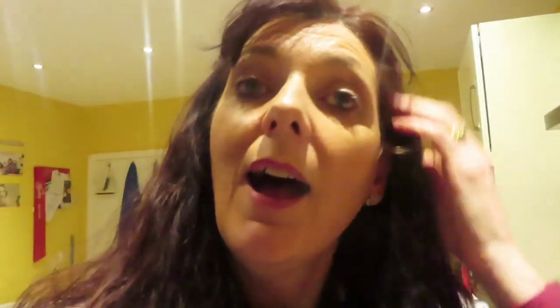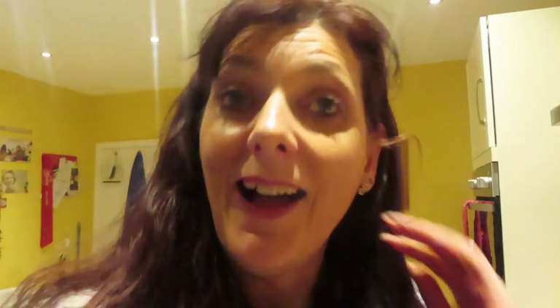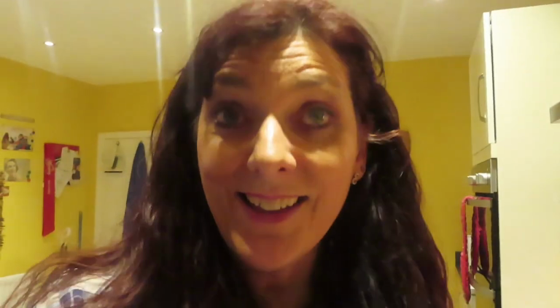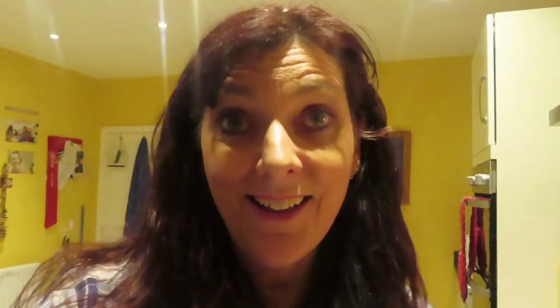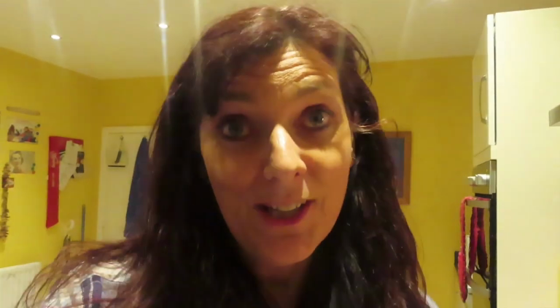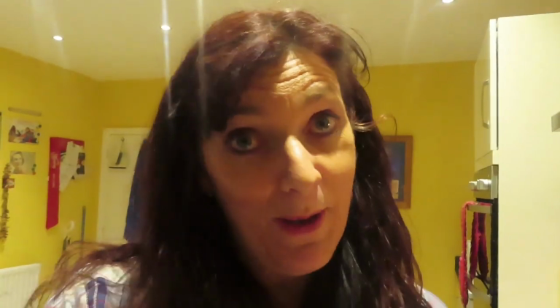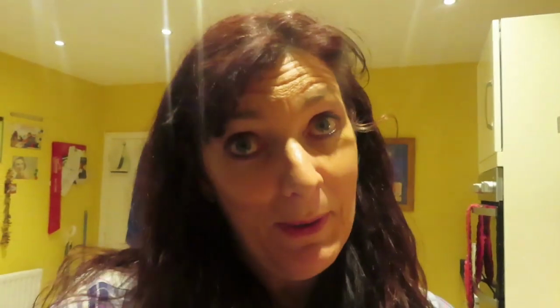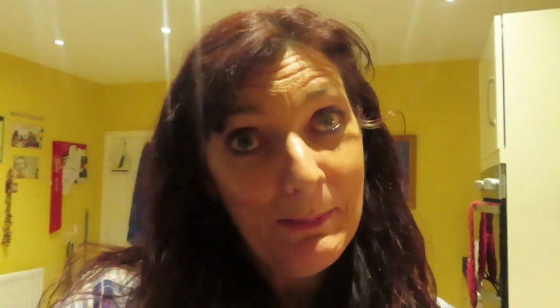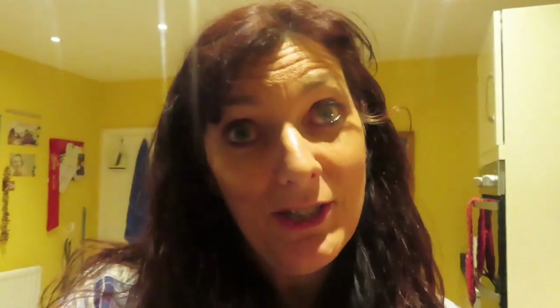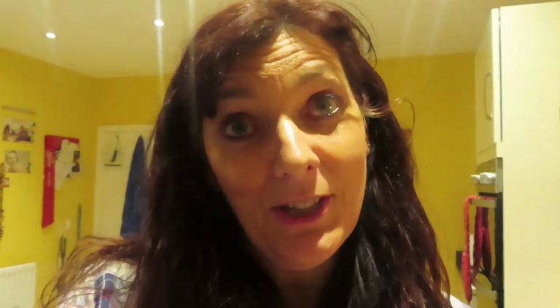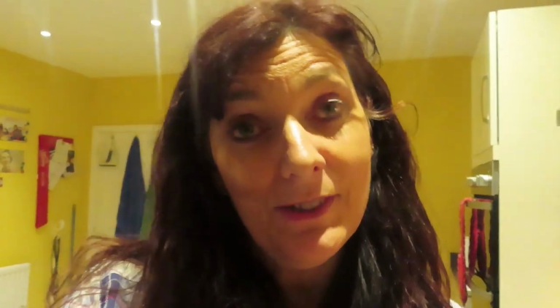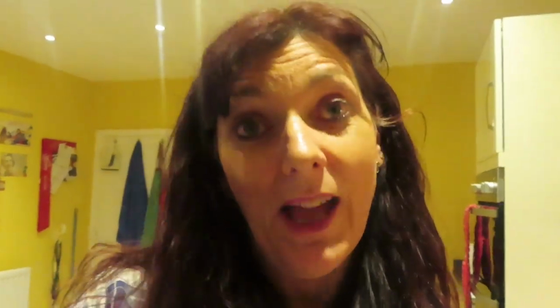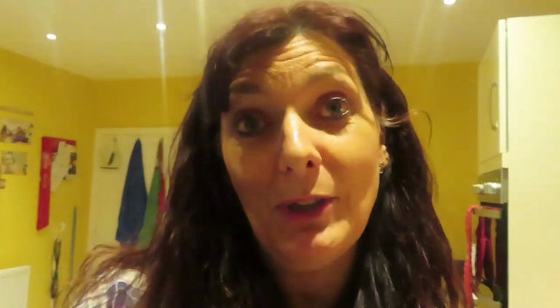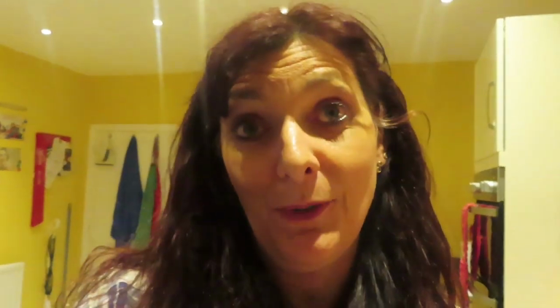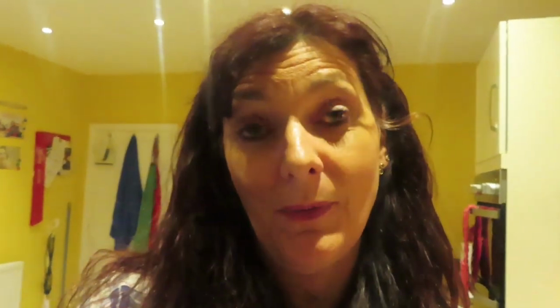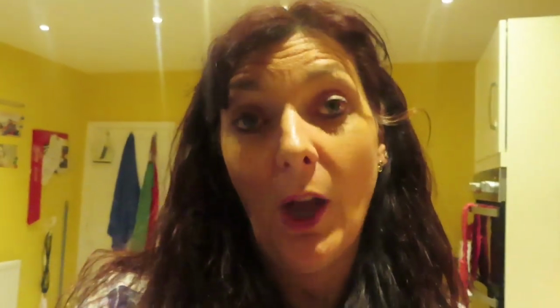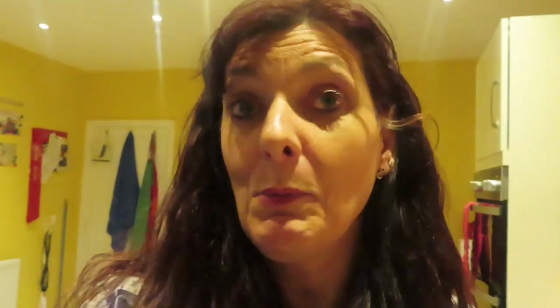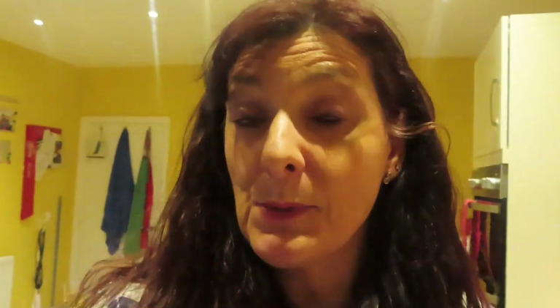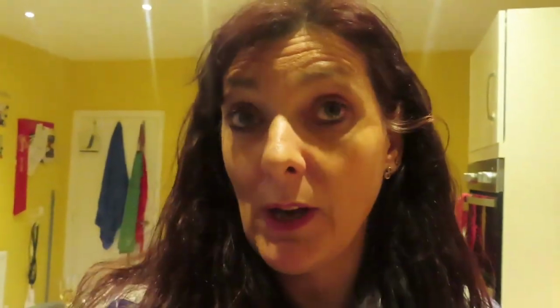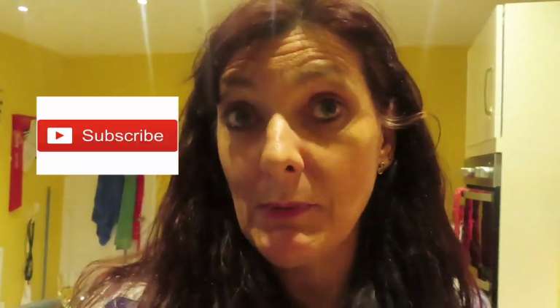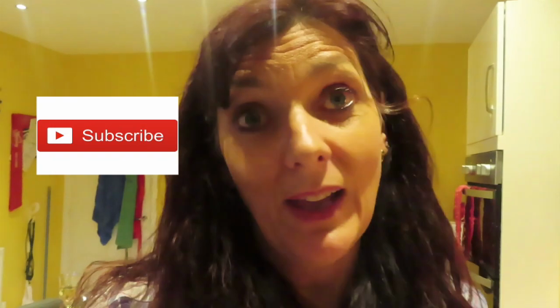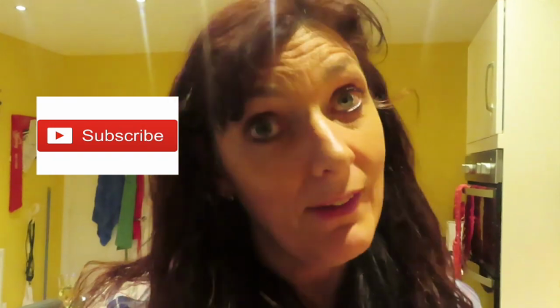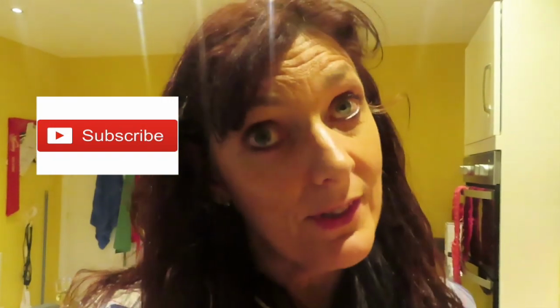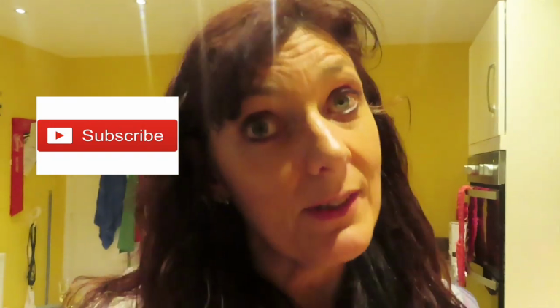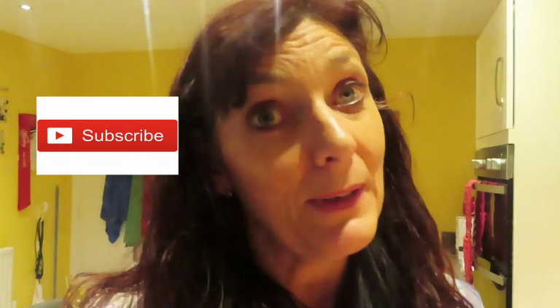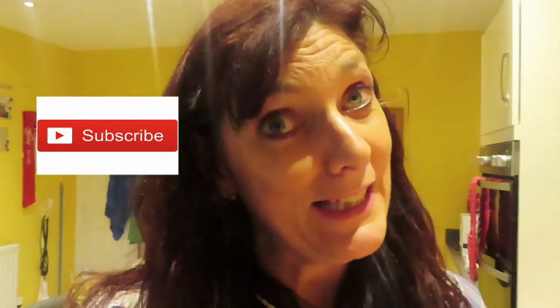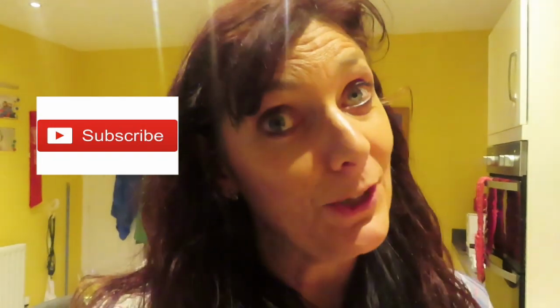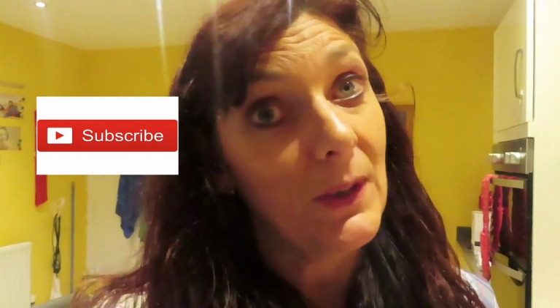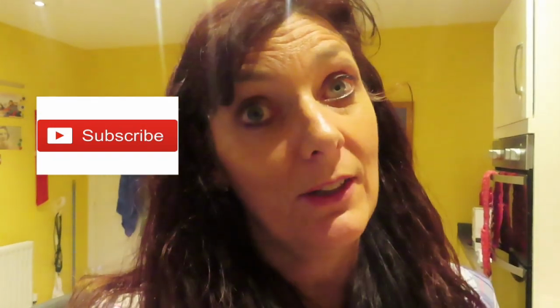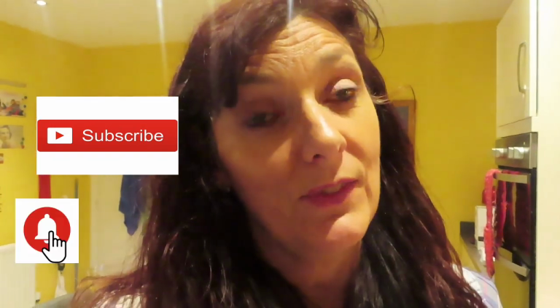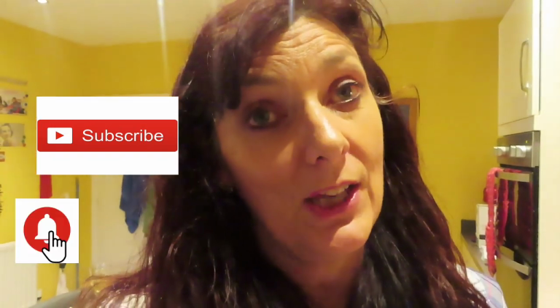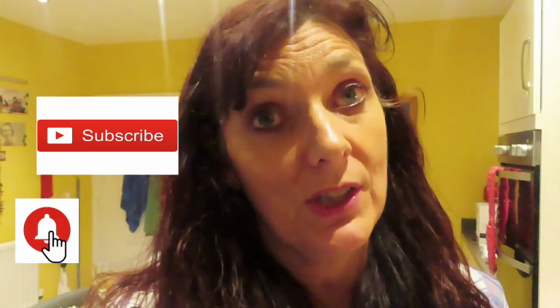Hi guys, welcome back to my channel. How are you? I hope you've subscribed. If you haven't, please do click notifications.